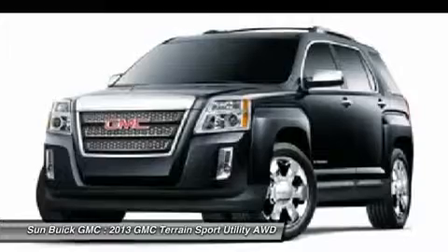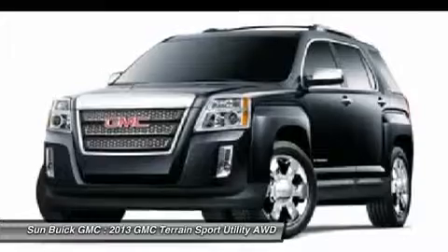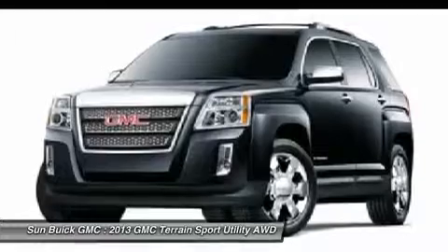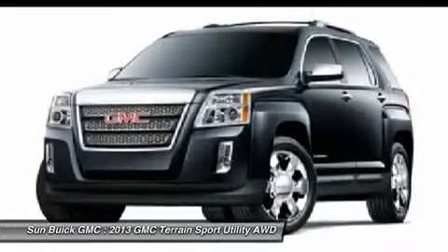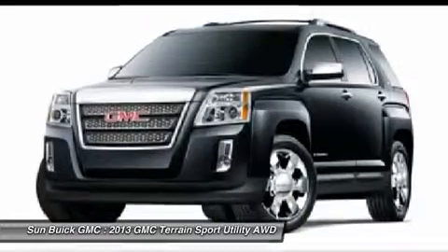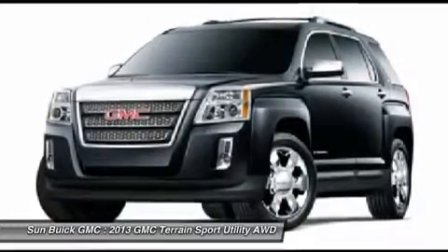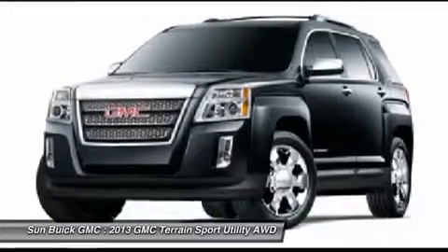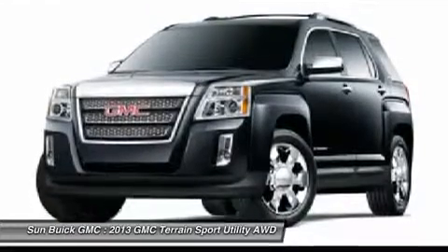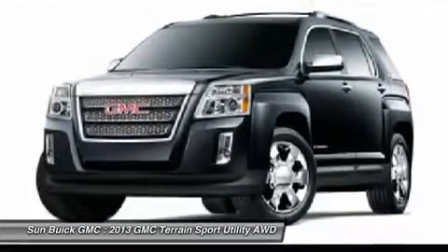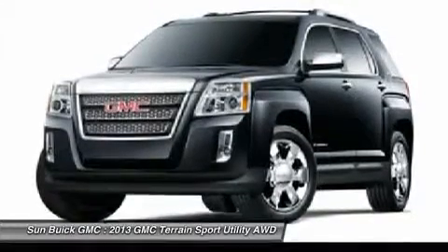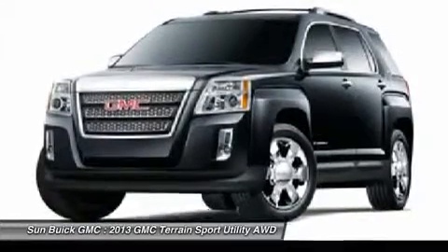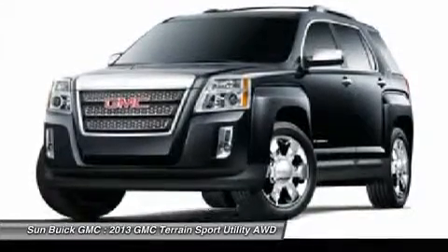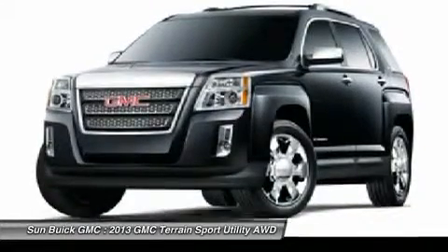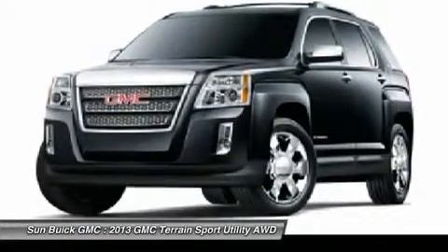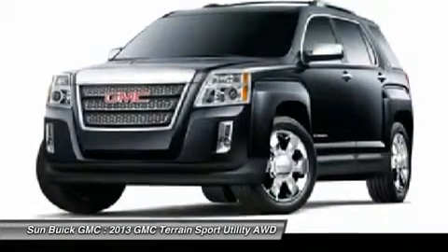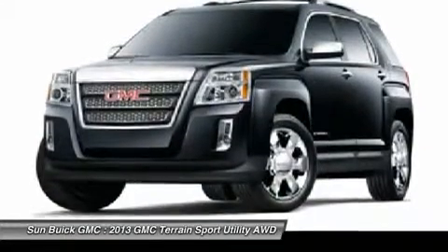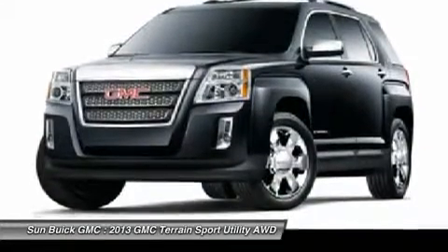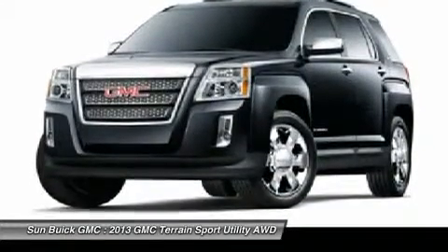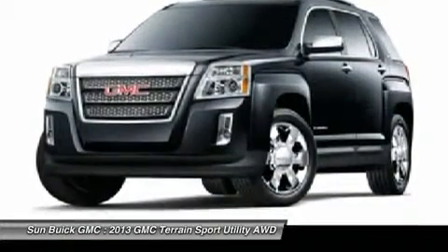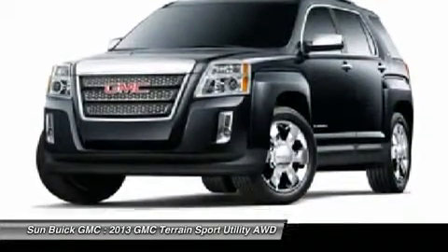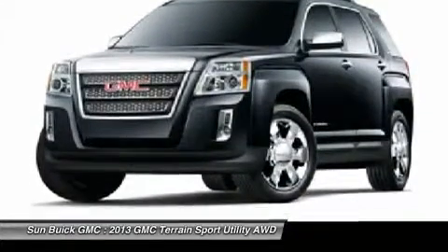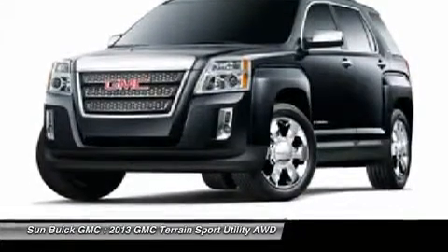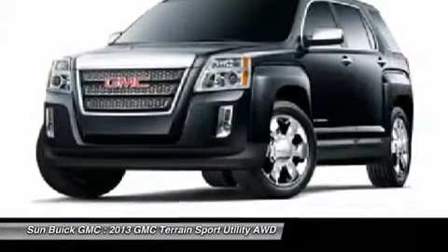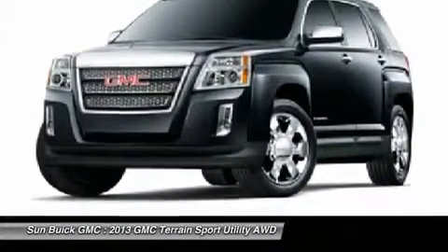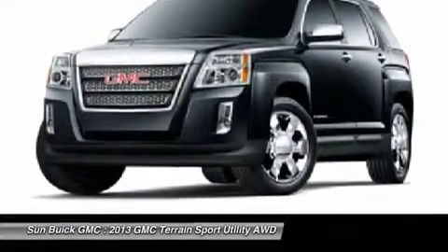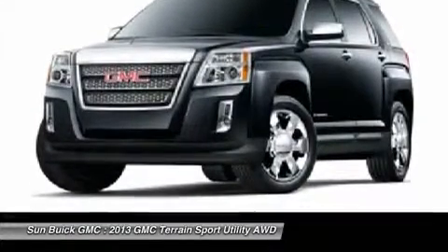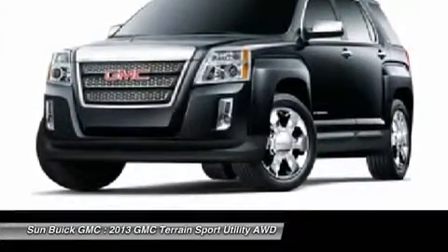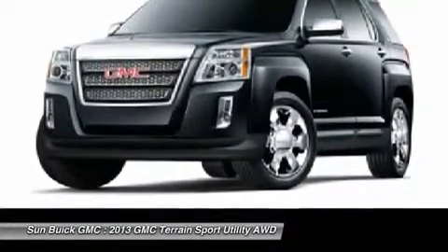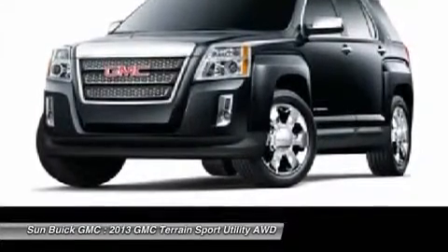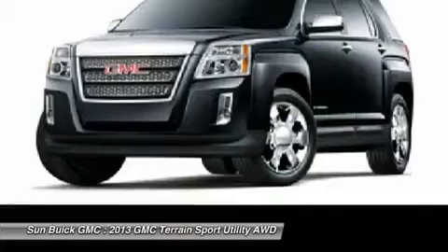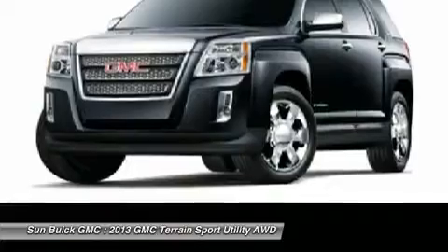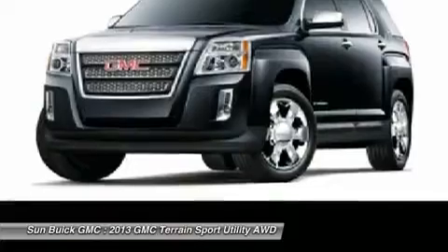Four-wheel disc brakes. Wouldn't you look great in this vehicle? Stop in today and see for yourself.